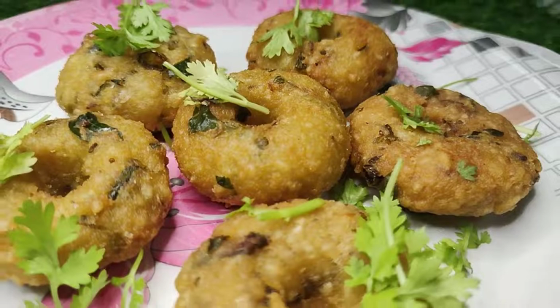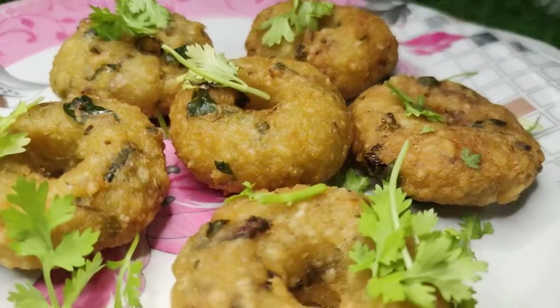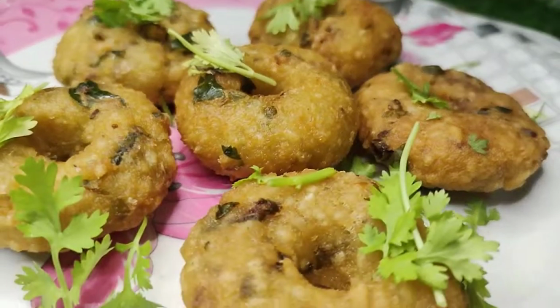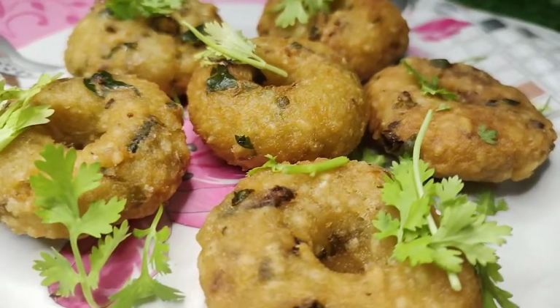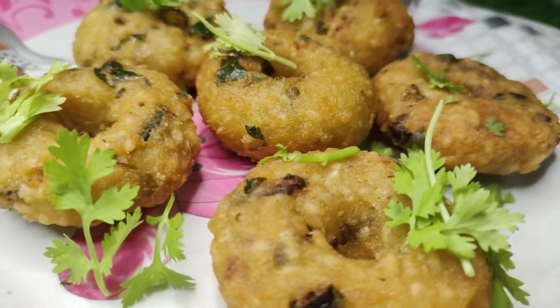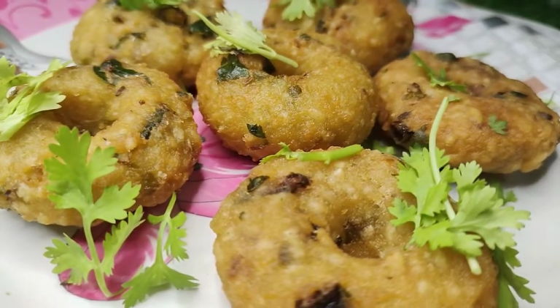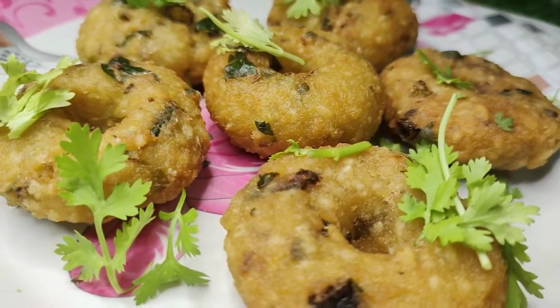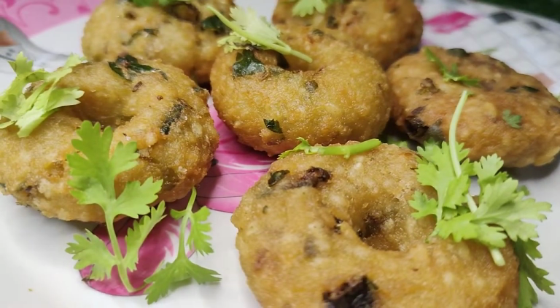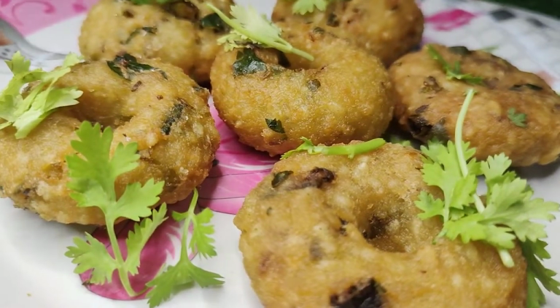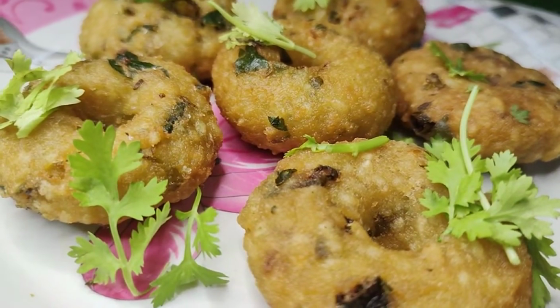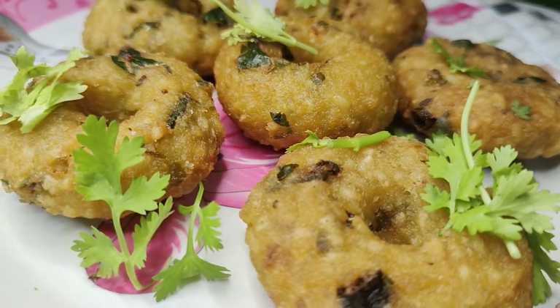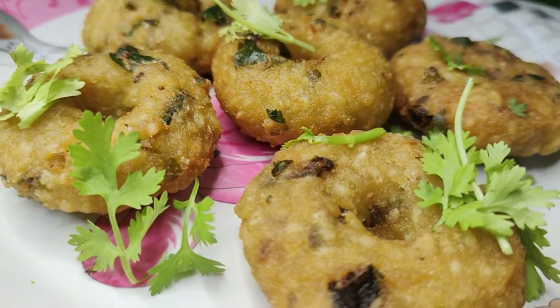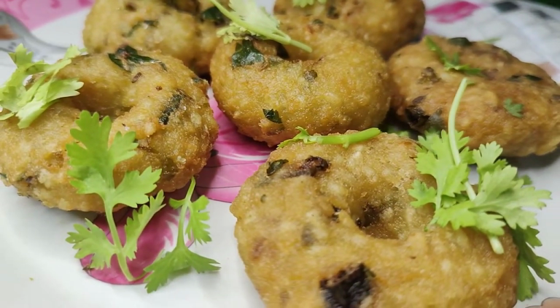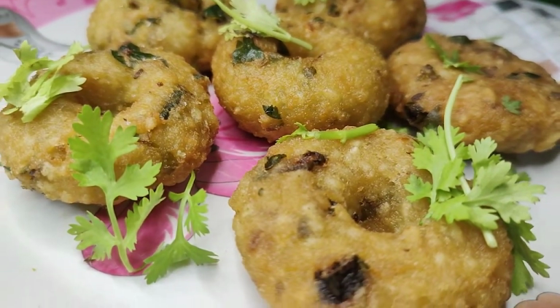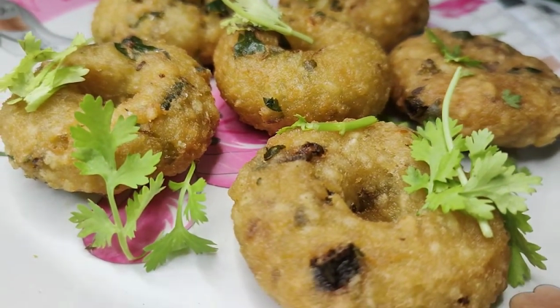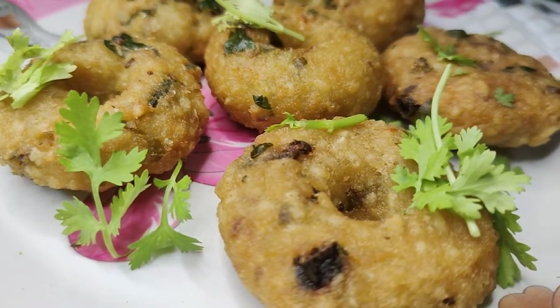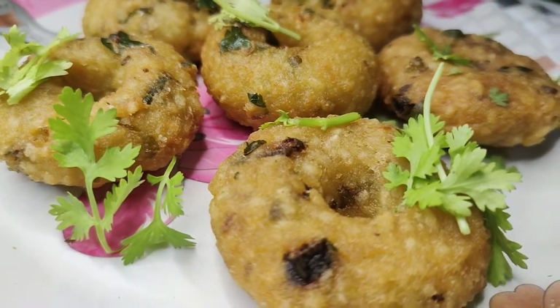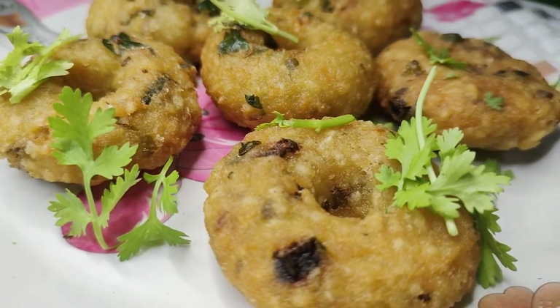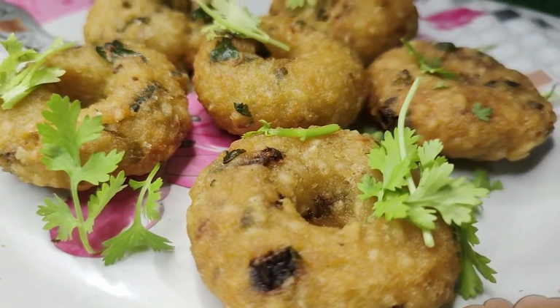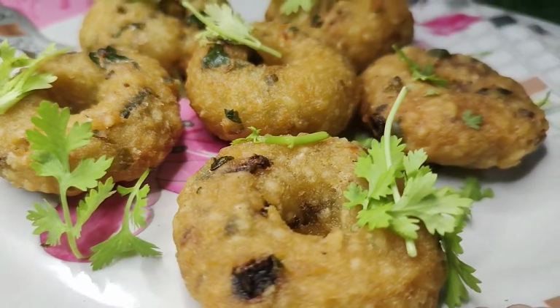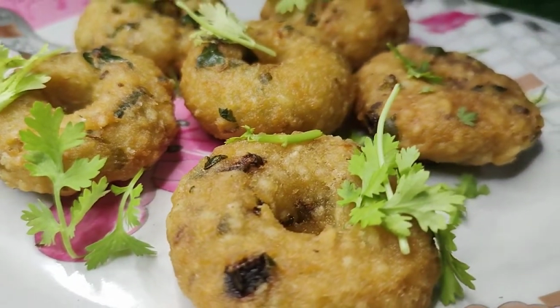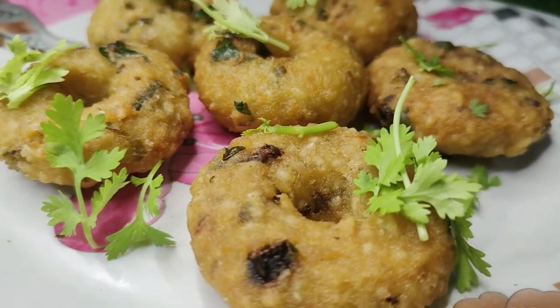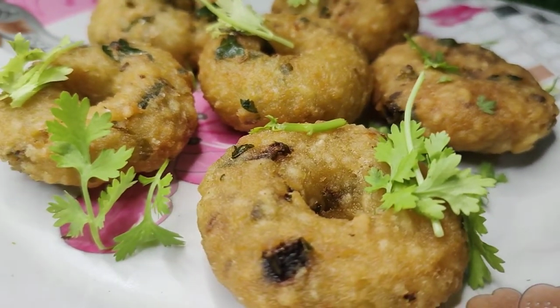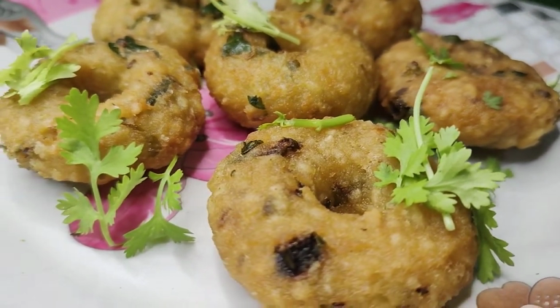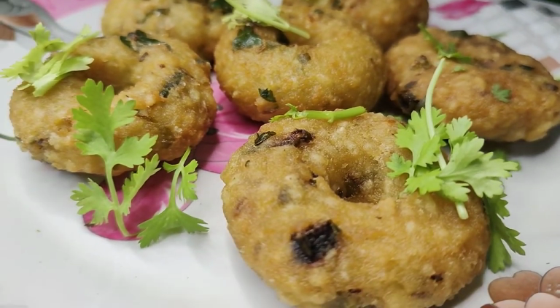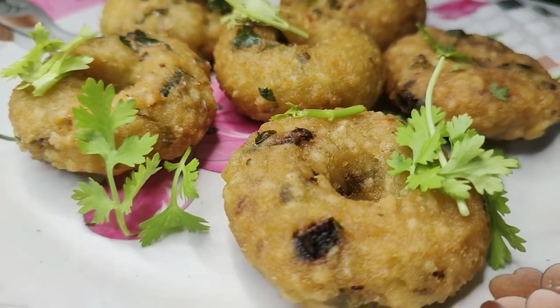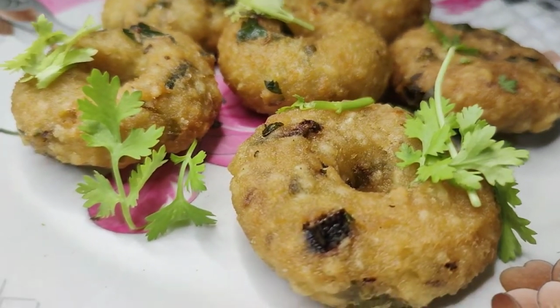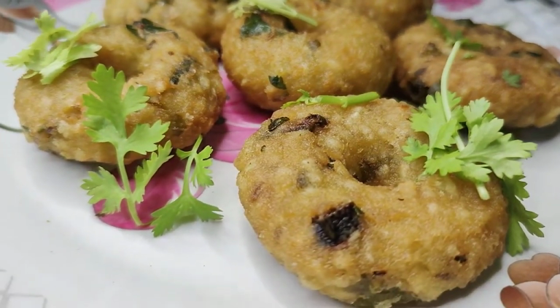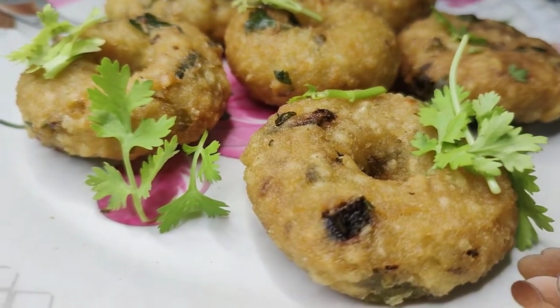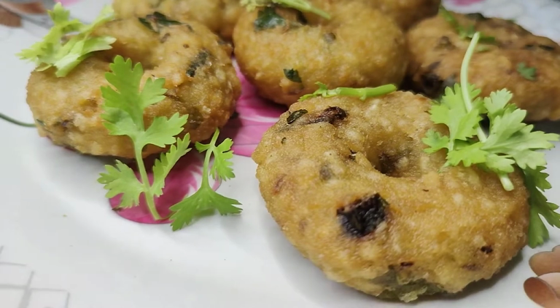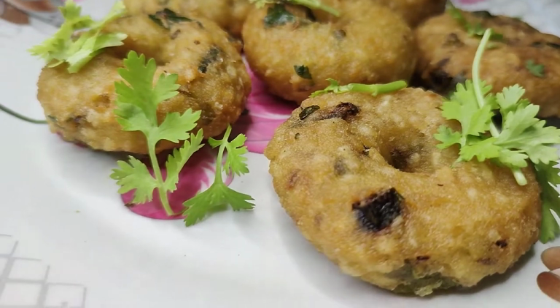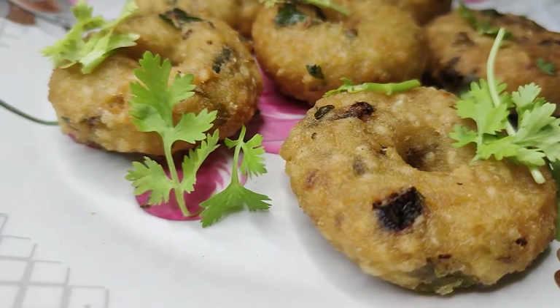Hi and welcome to our channel, I am Miku Madhini. This recipe is very tasty.